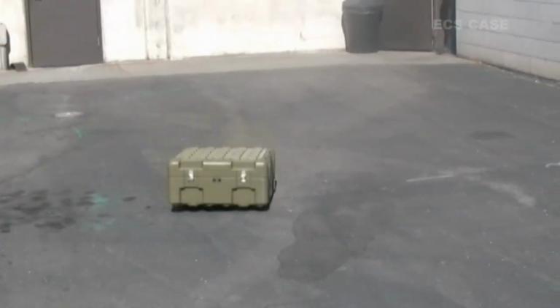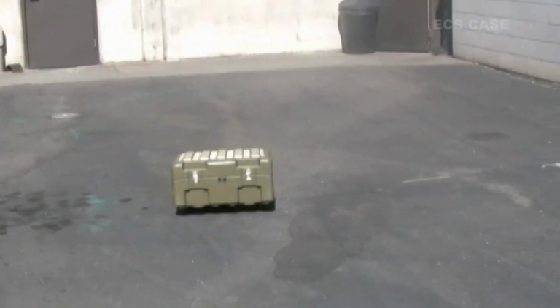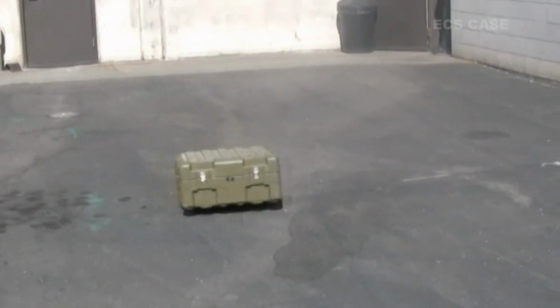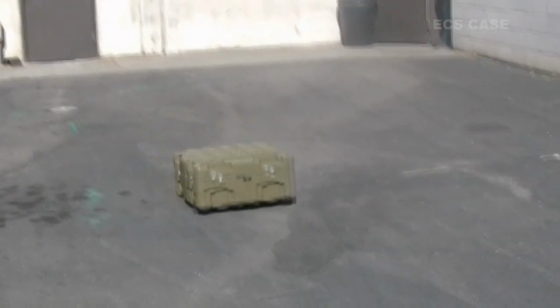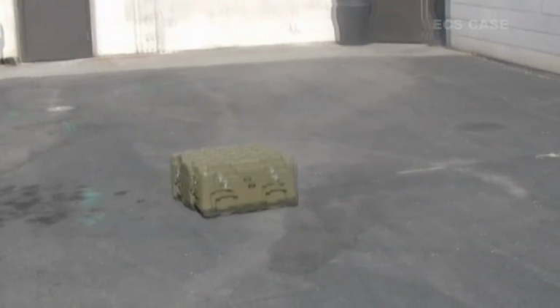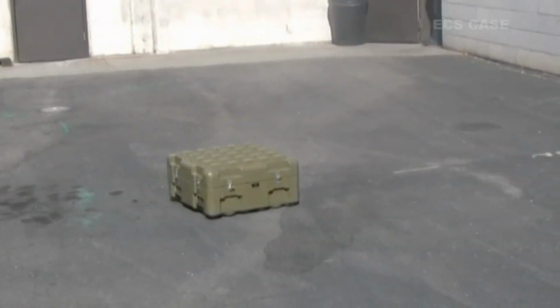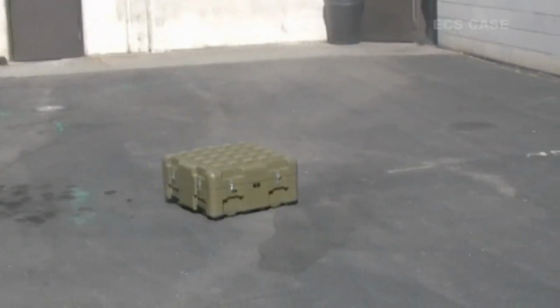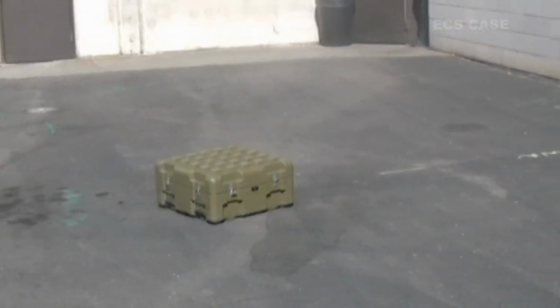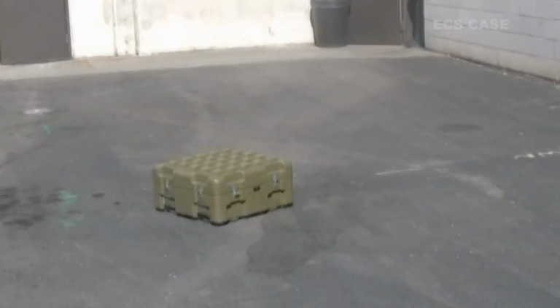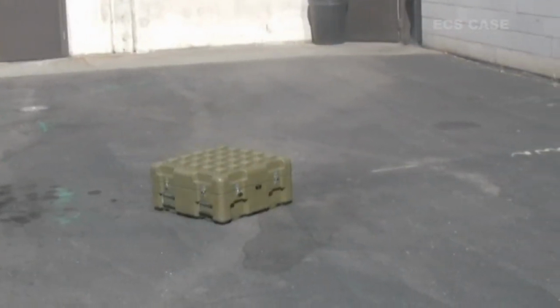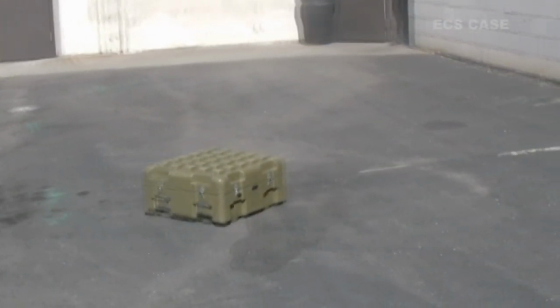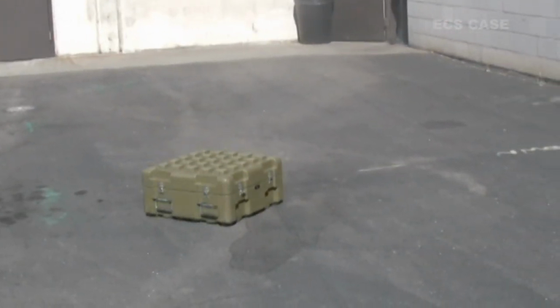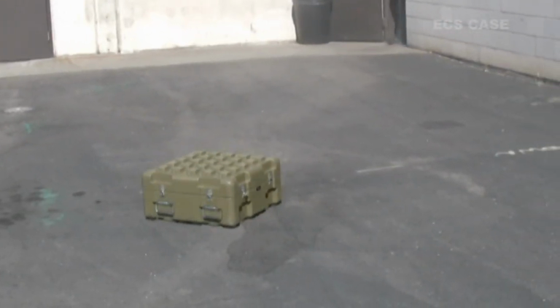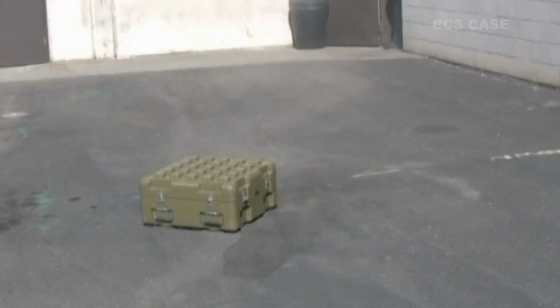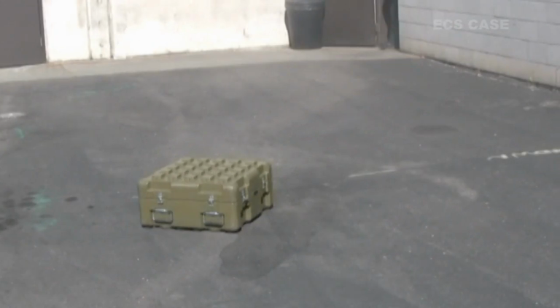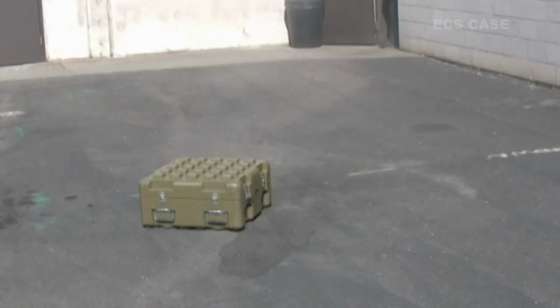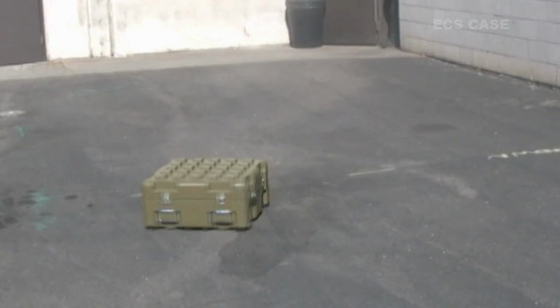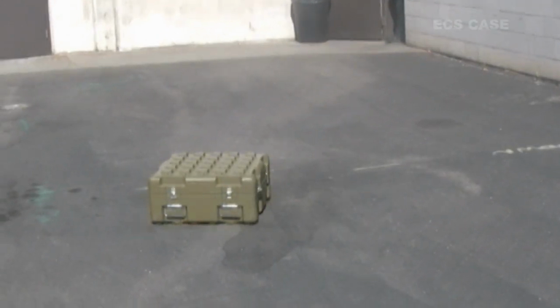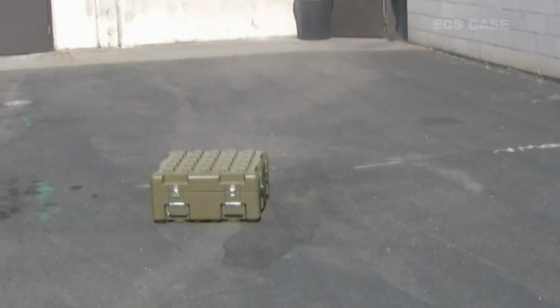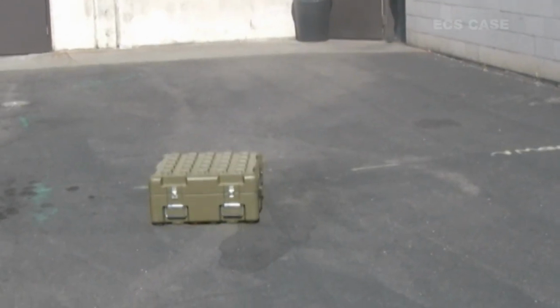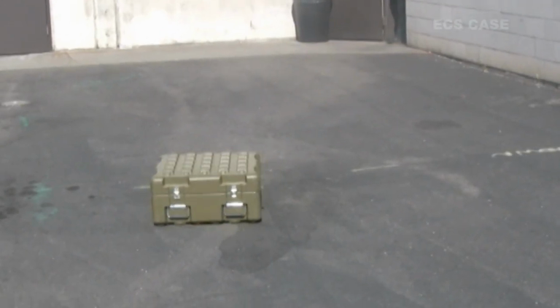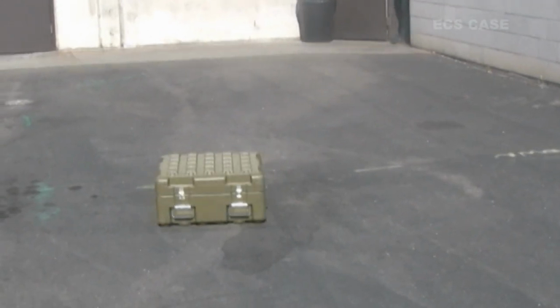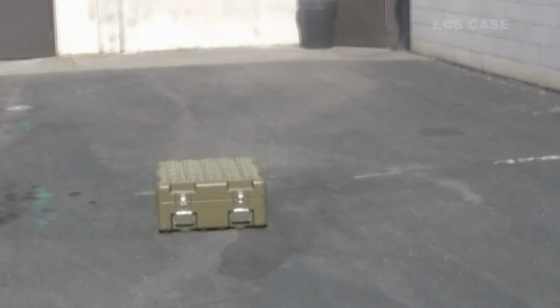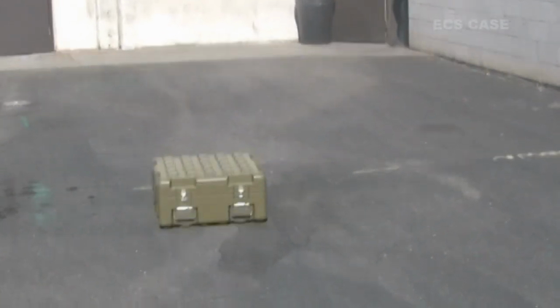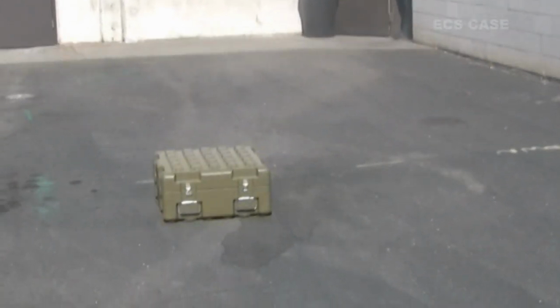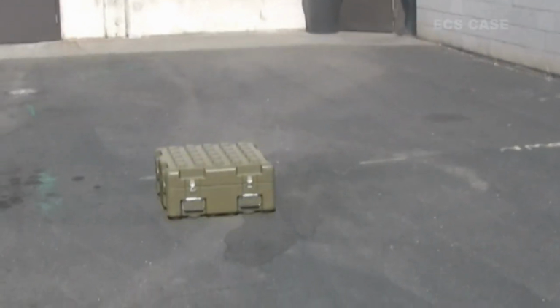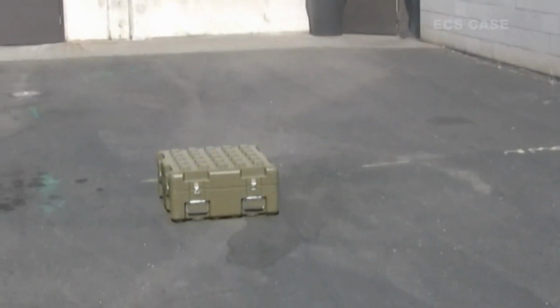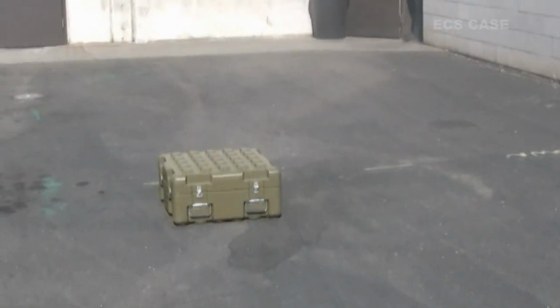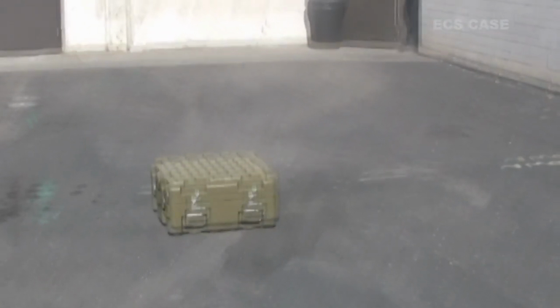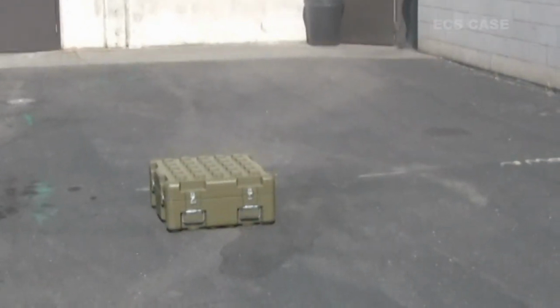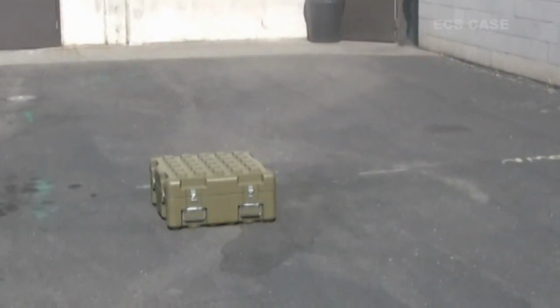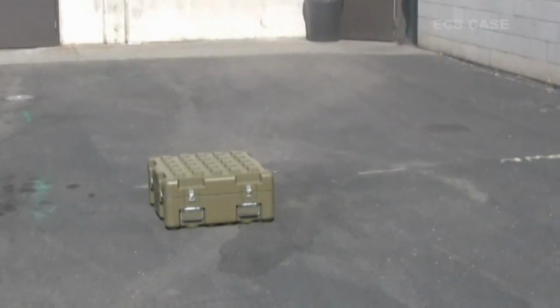Our cases can protect anything, even fragile light bulbs put through extreme tests. Imagine what they can do for your equipment.